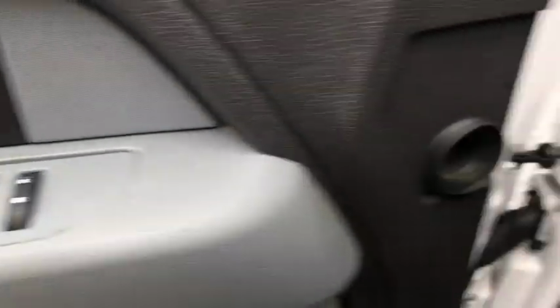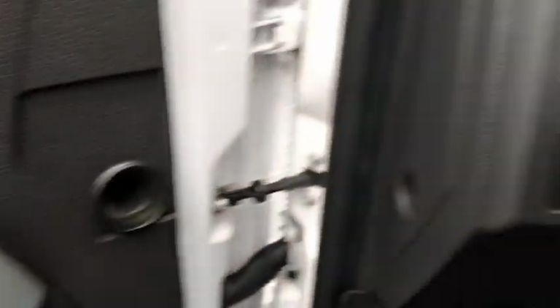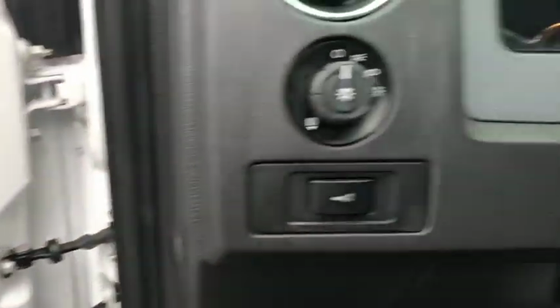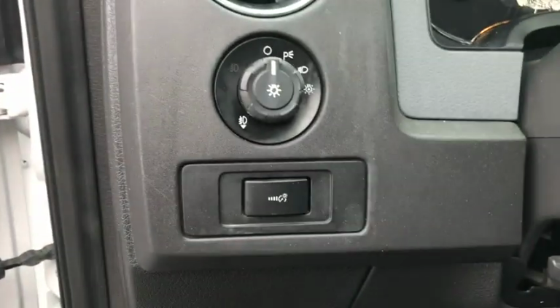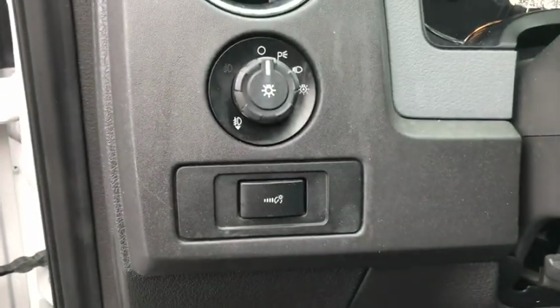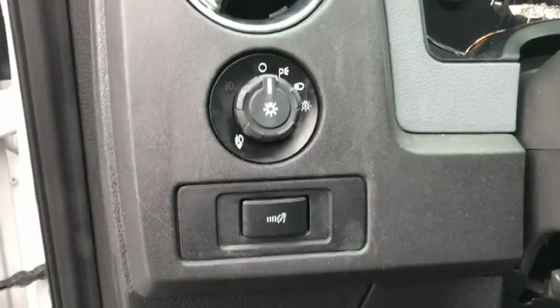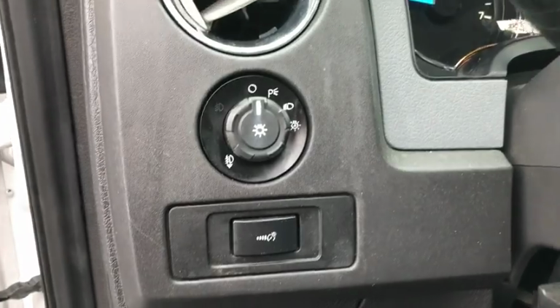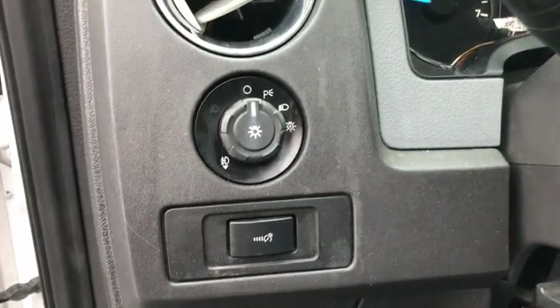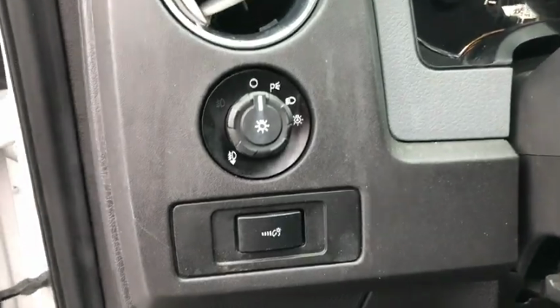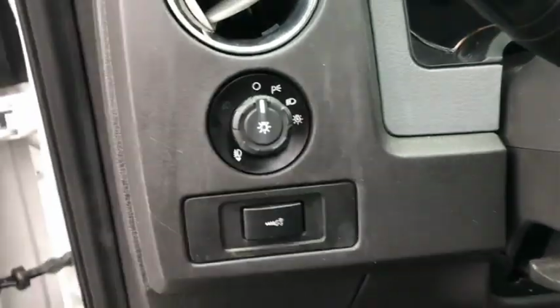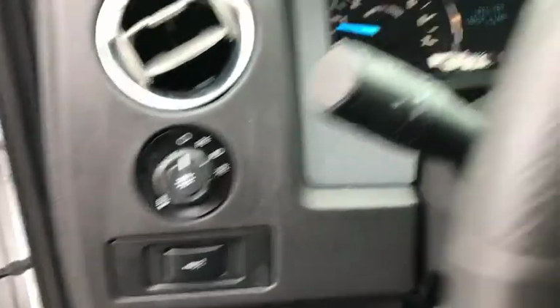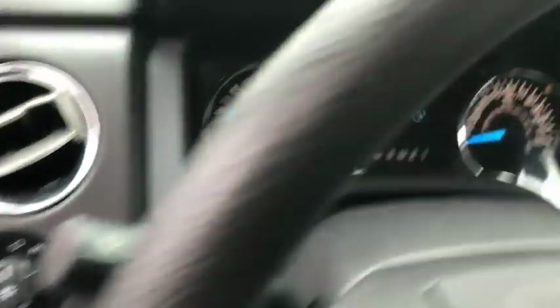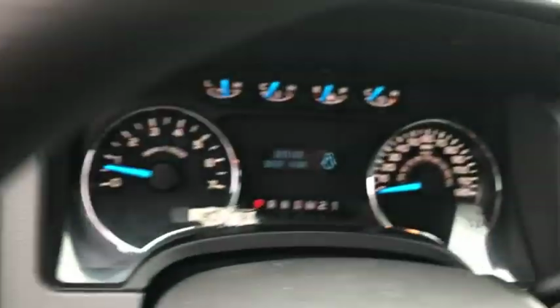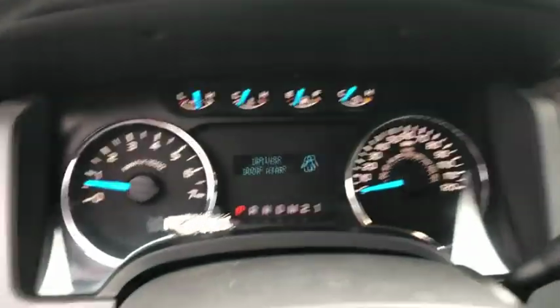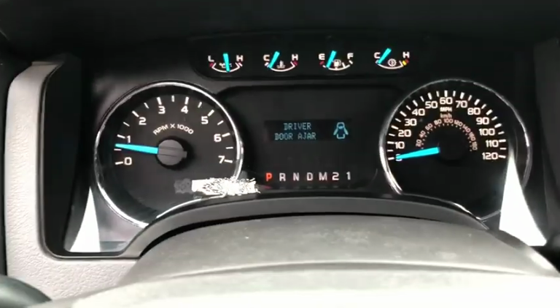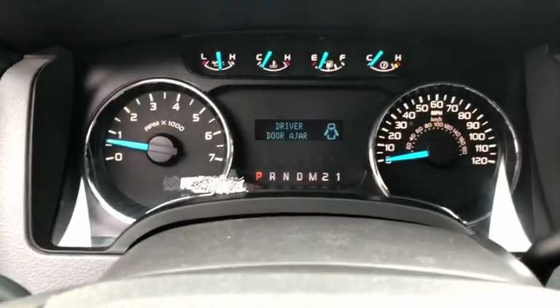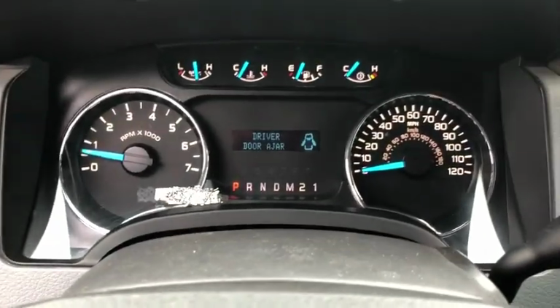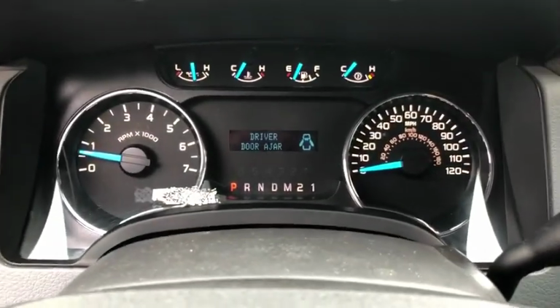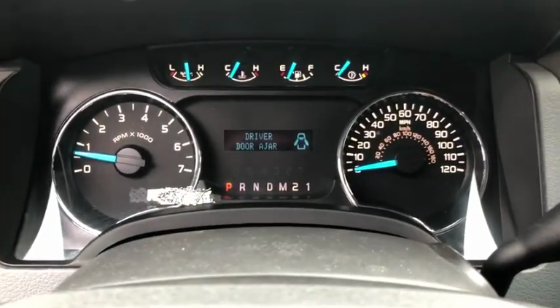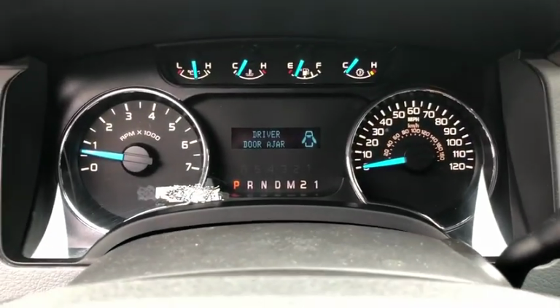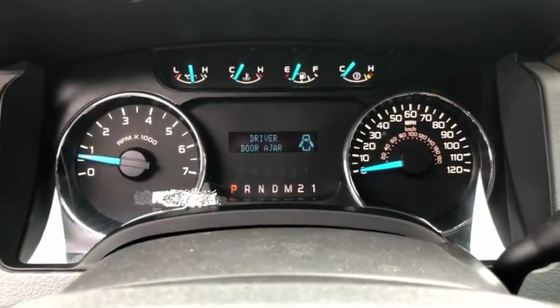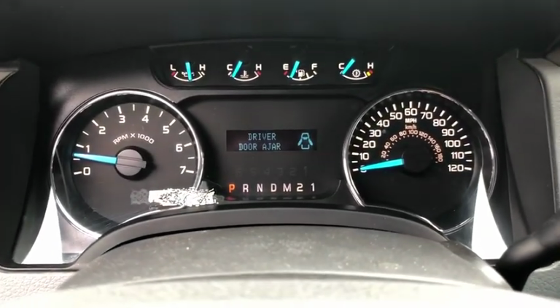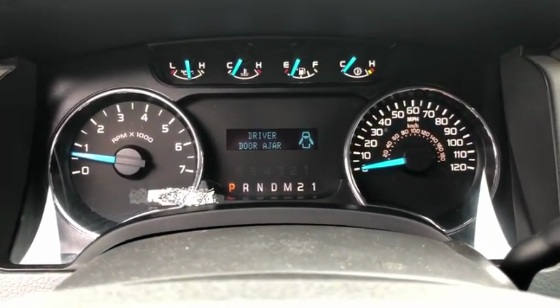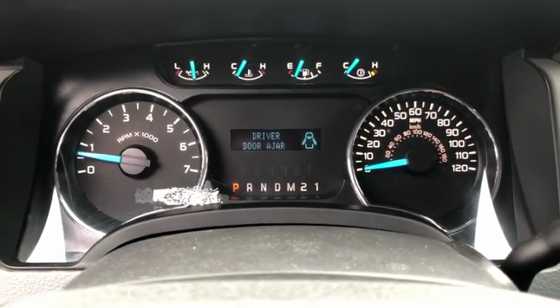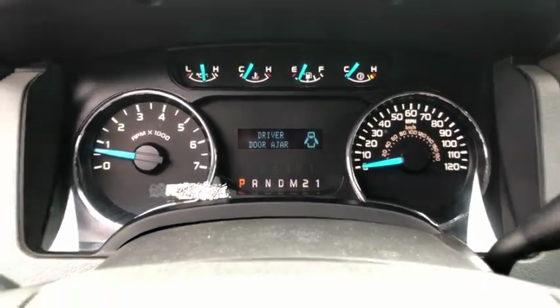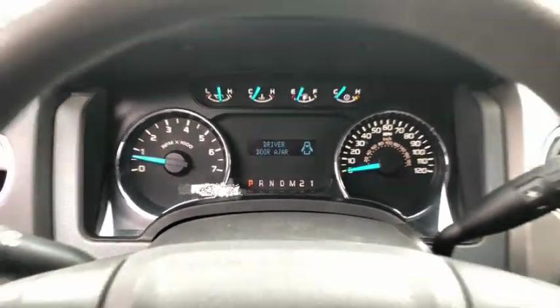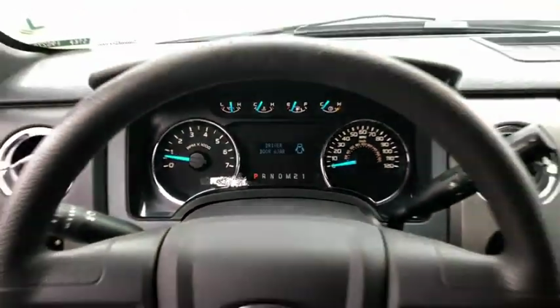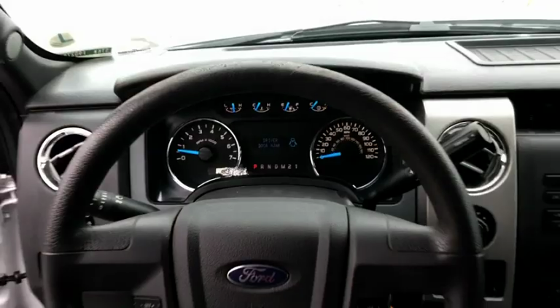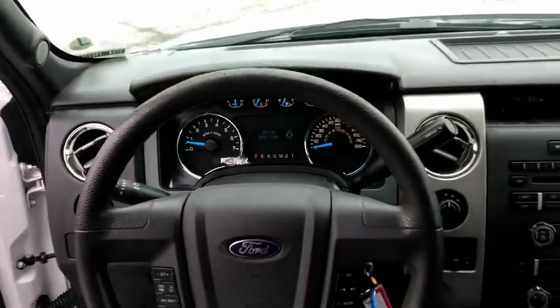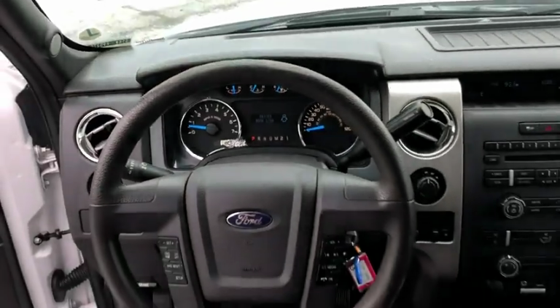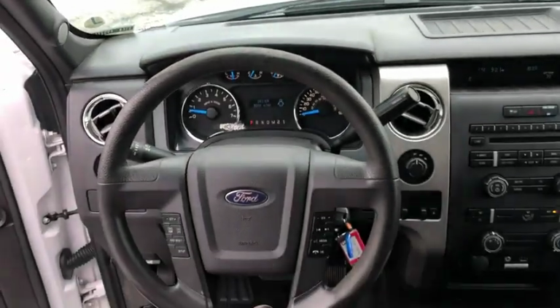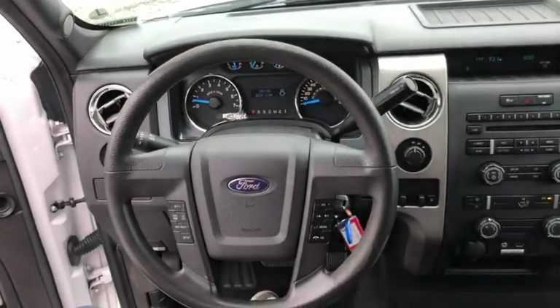Security system, center console, remote keyless entry, tachometer, panic alarm, overhead console, front reading lamps.